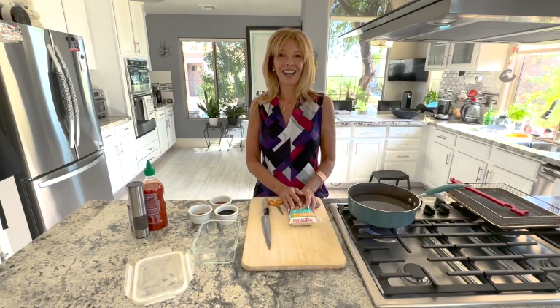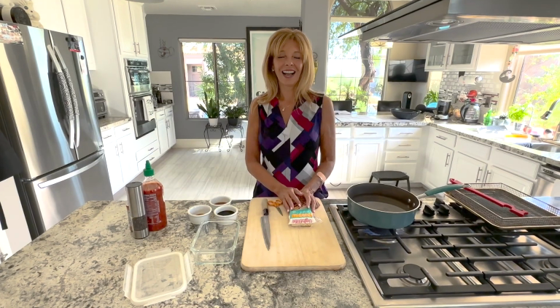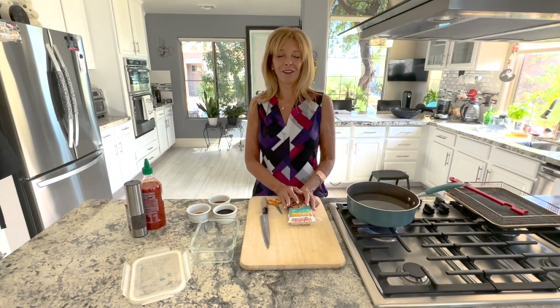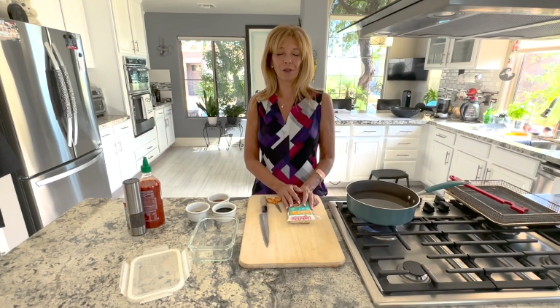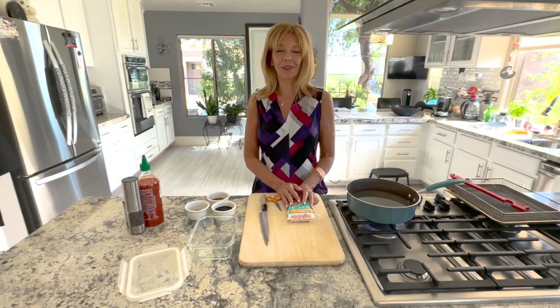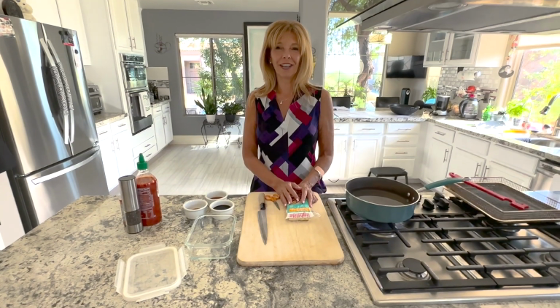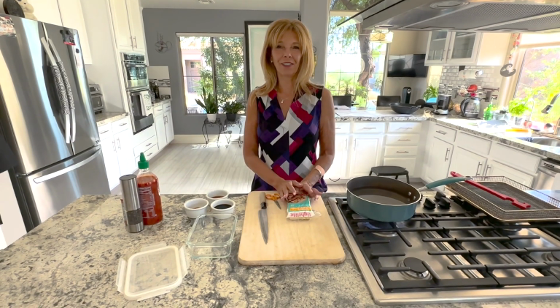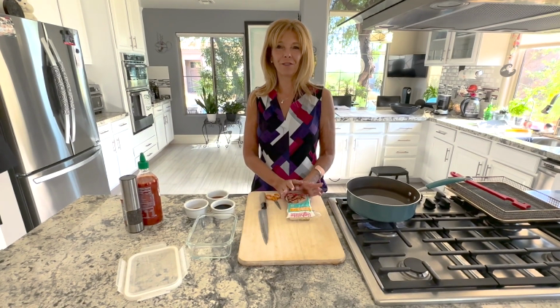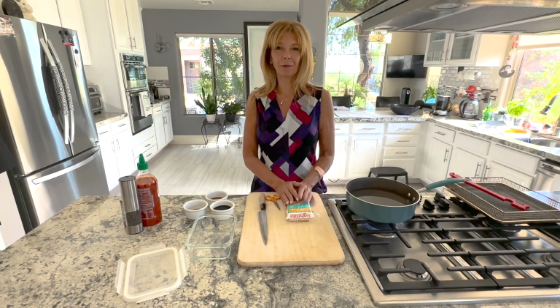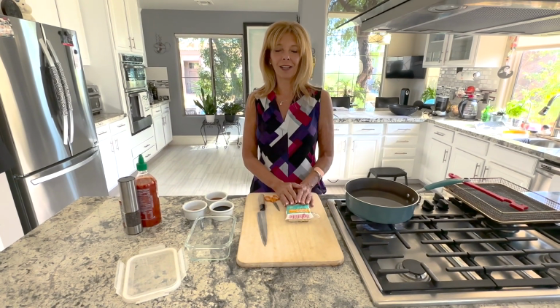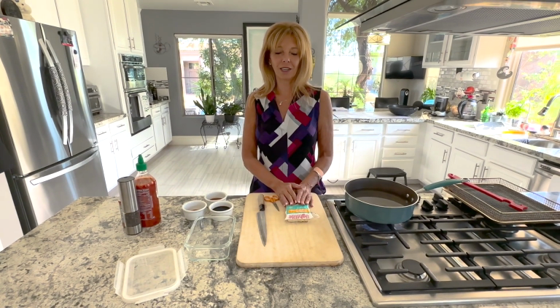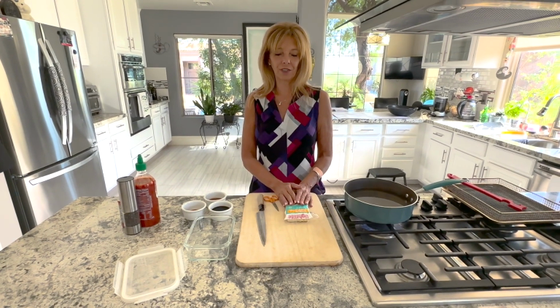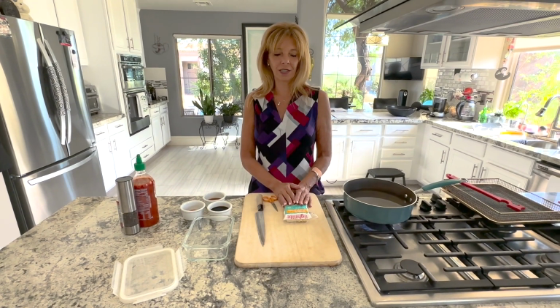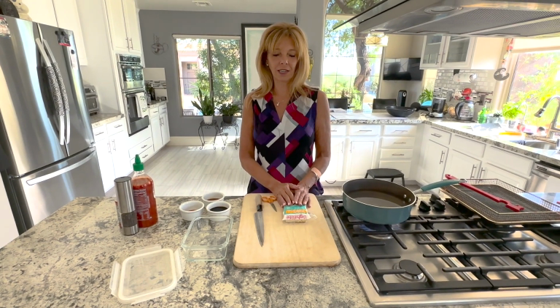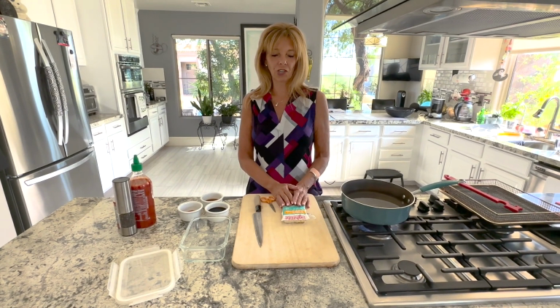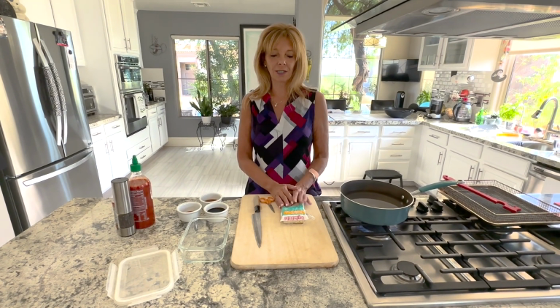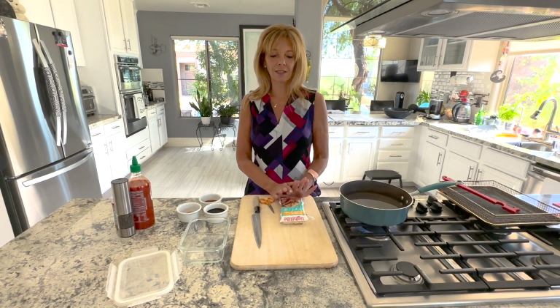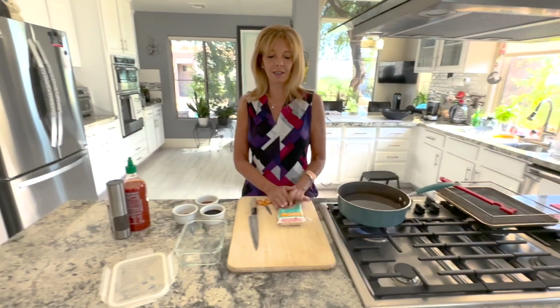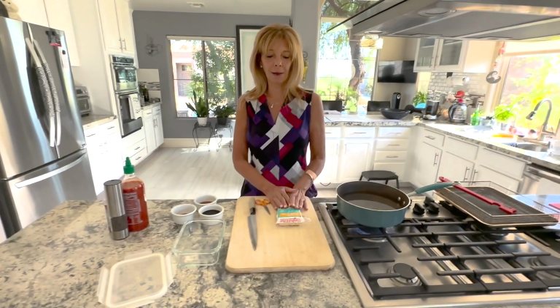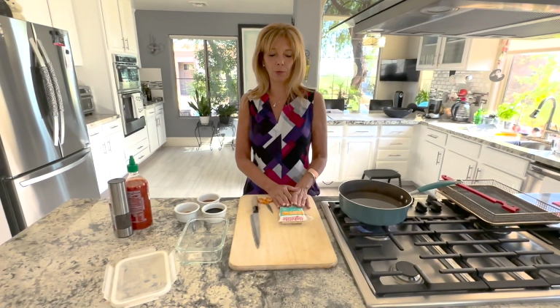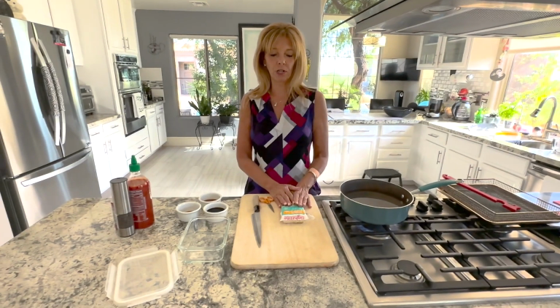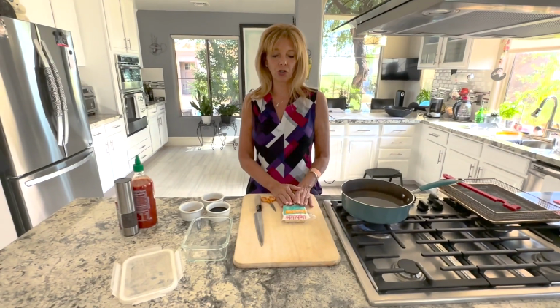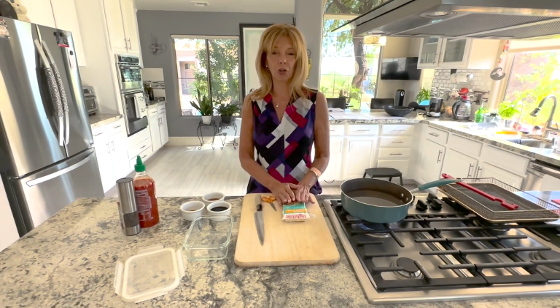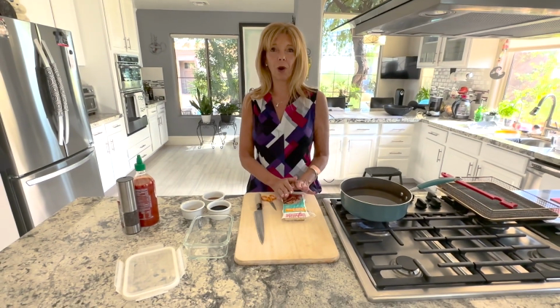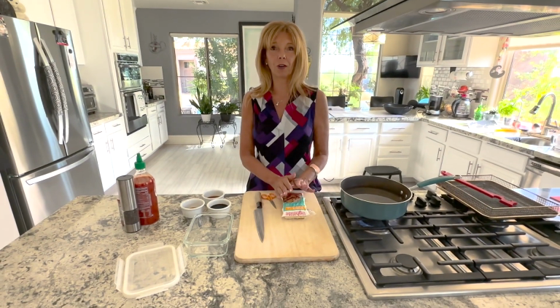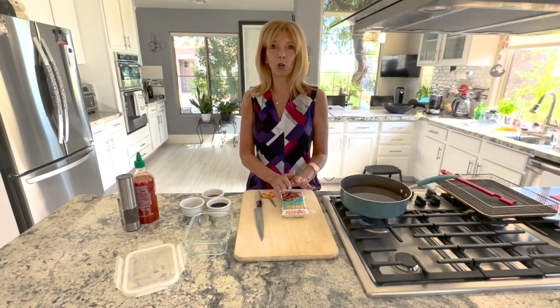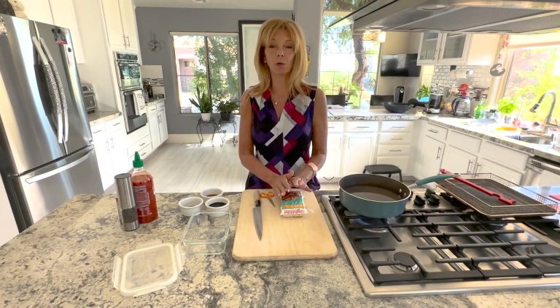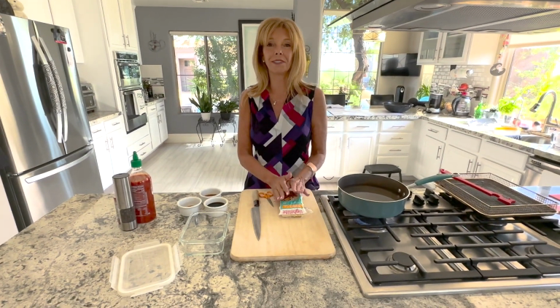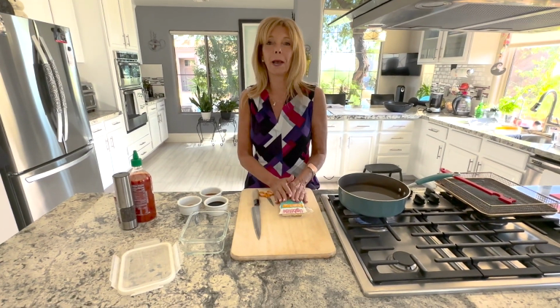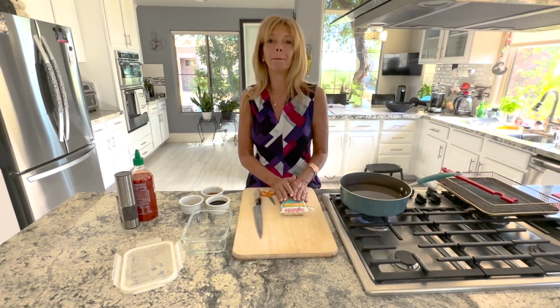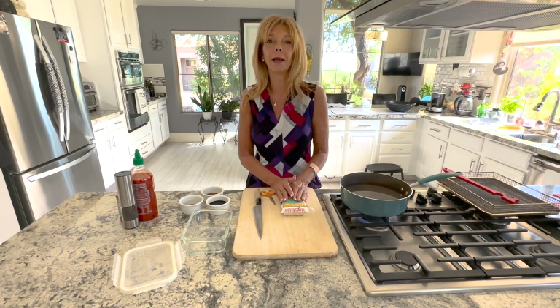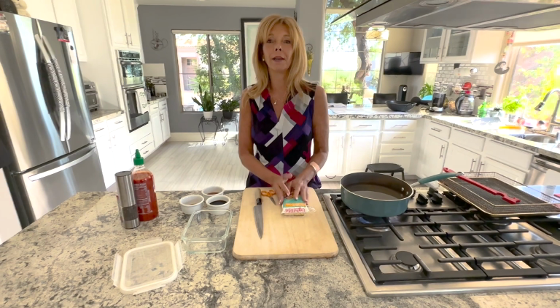Hi everyone, I'm Kathy from Kathy's Vegan Kitchen, and today I'm going to show you how to cook with tempeh.